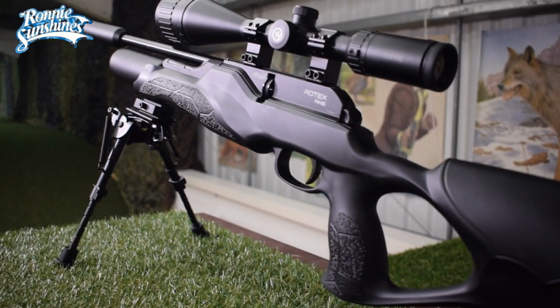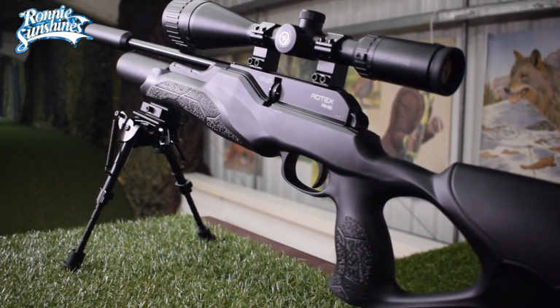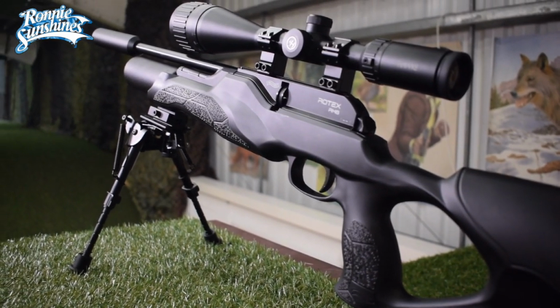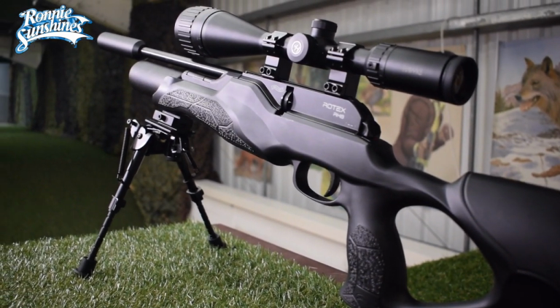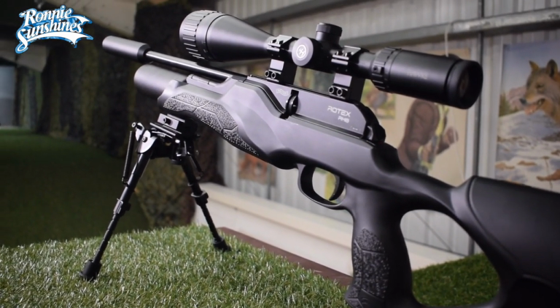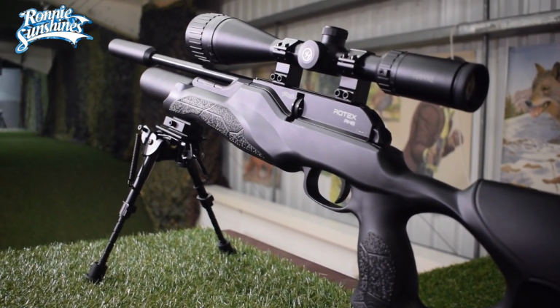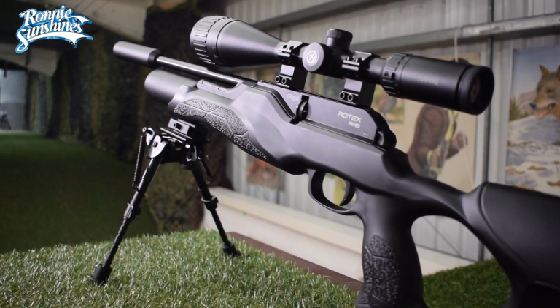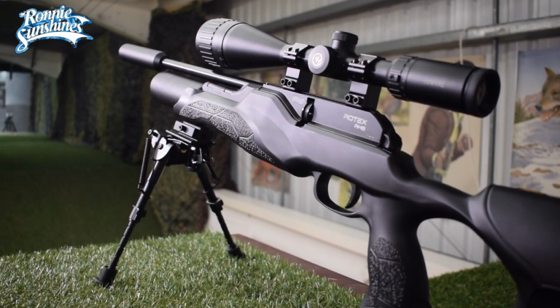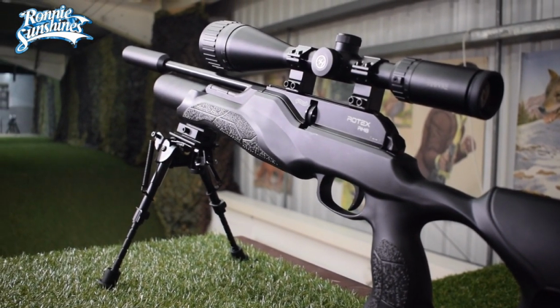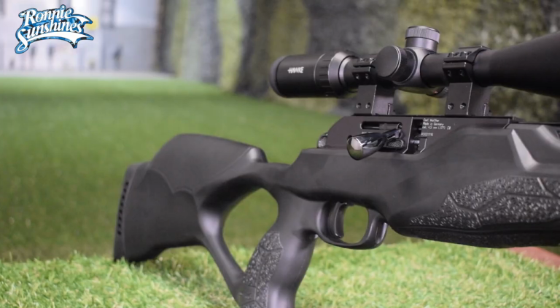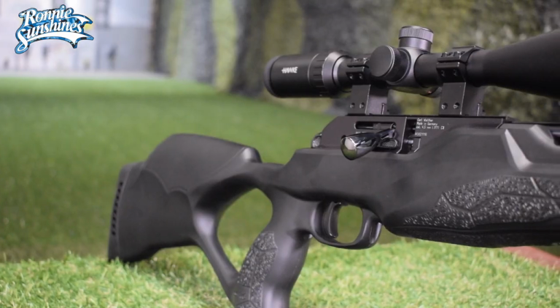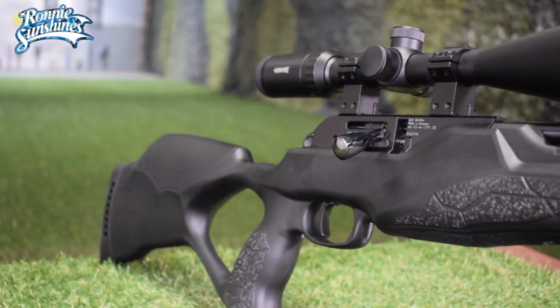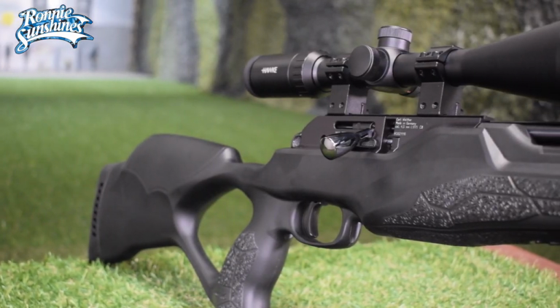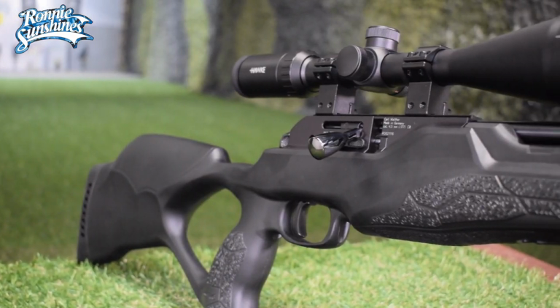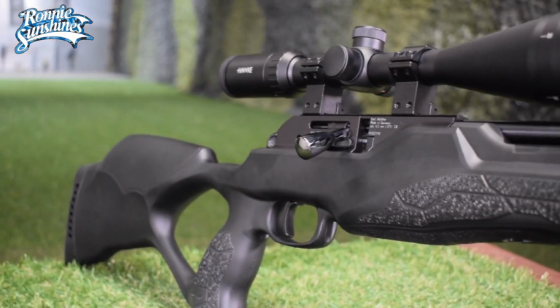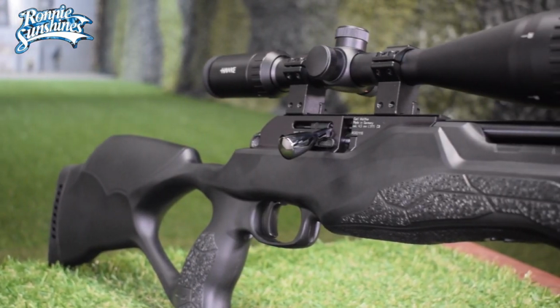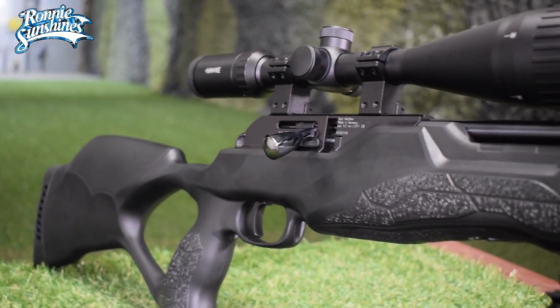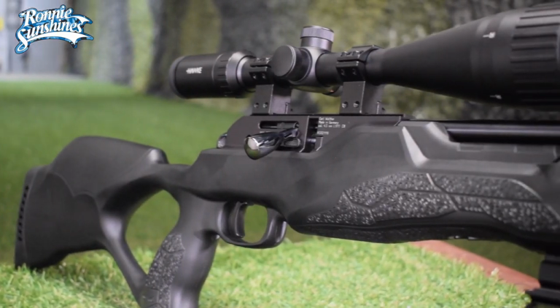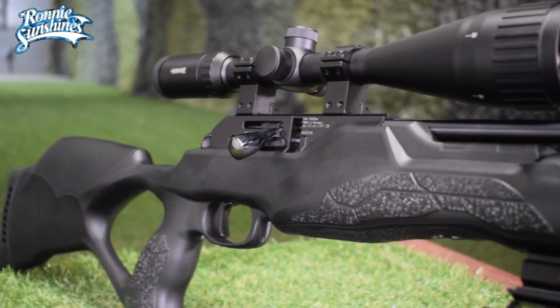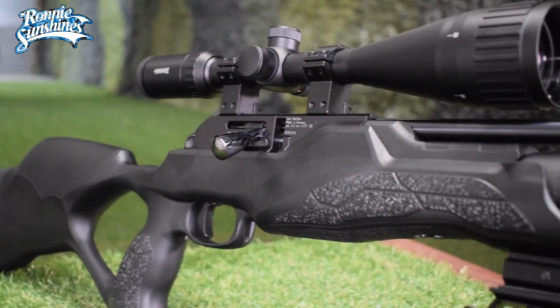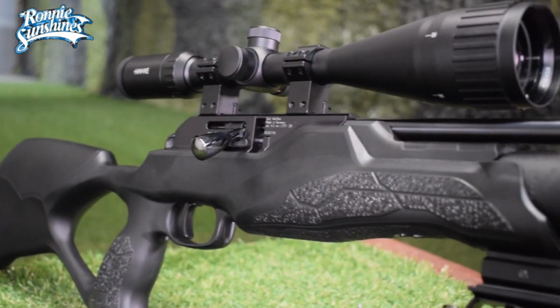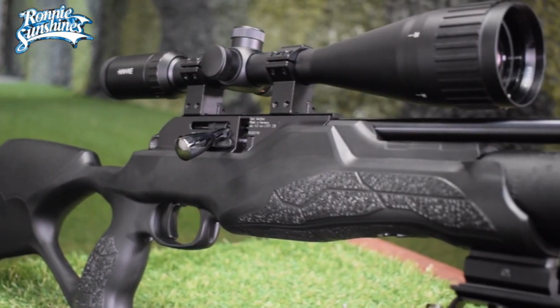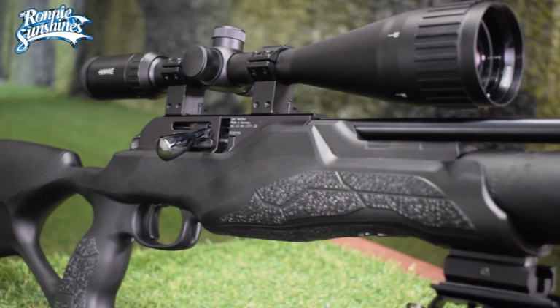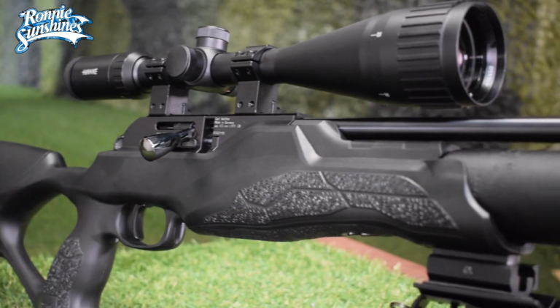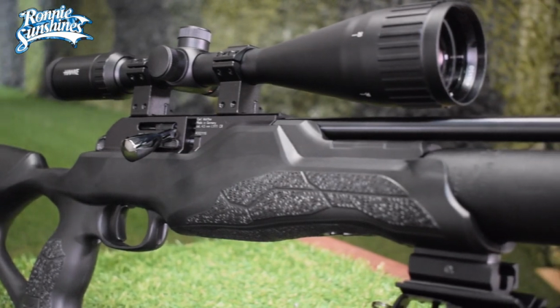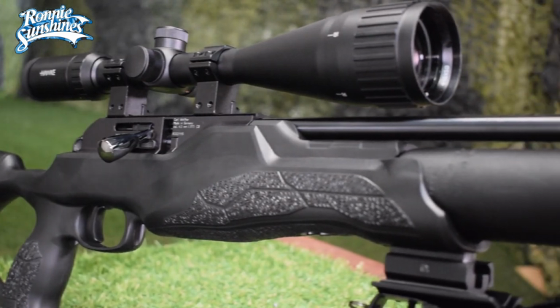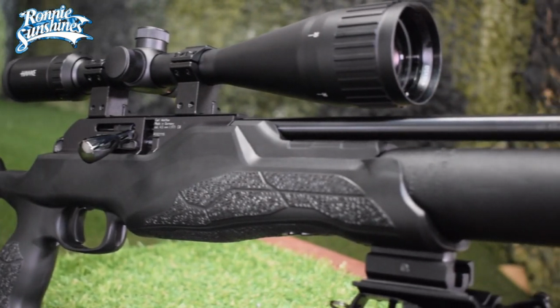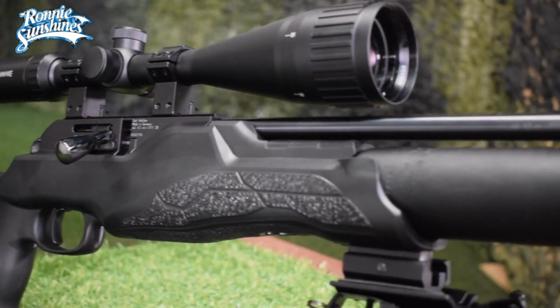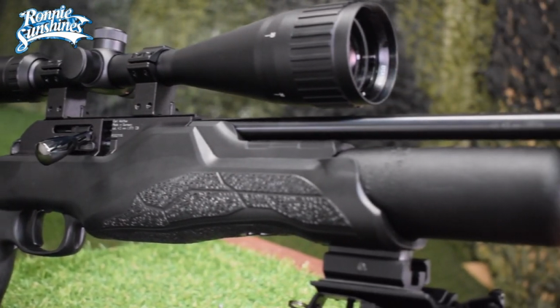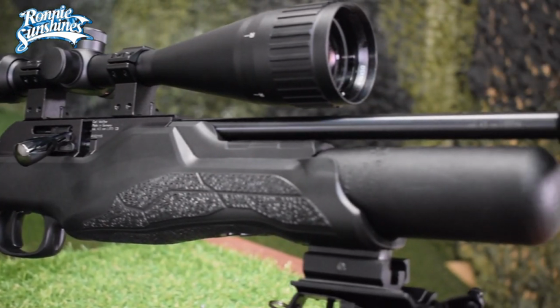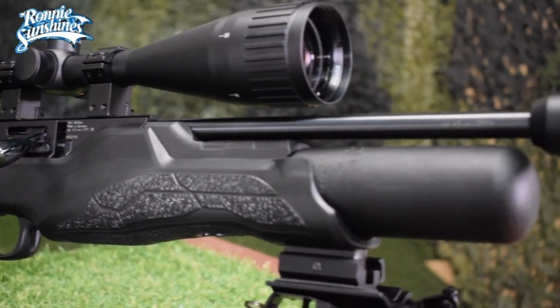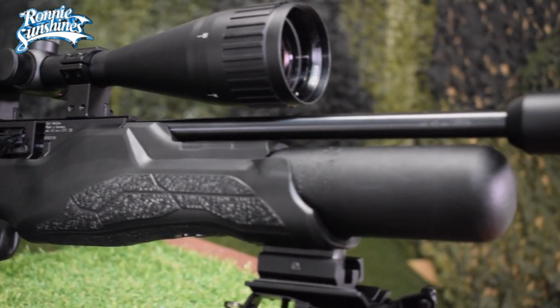It has a 200cc air bottle built in, which will last for approximately 180 shots, giving you plenty of time for plinking away.